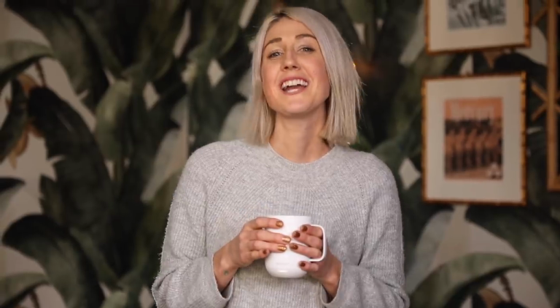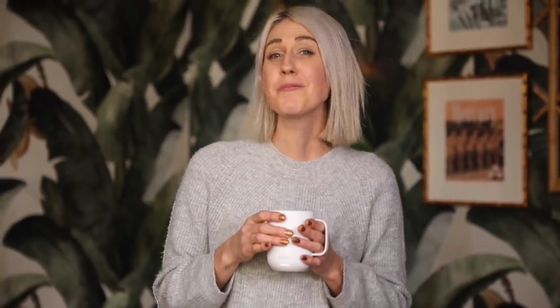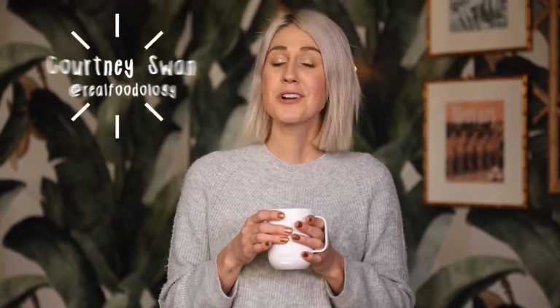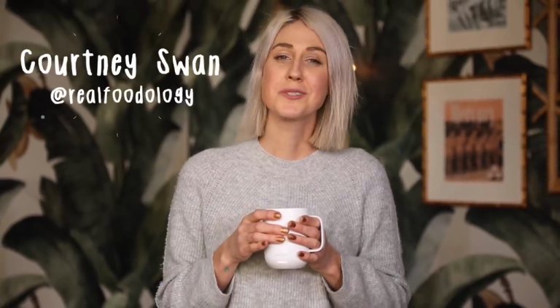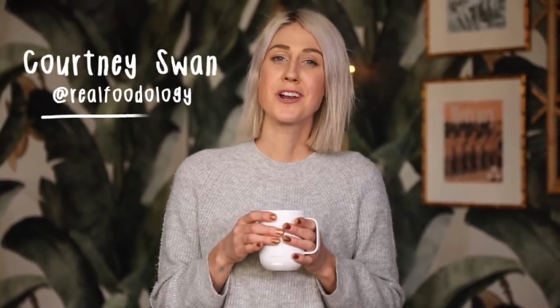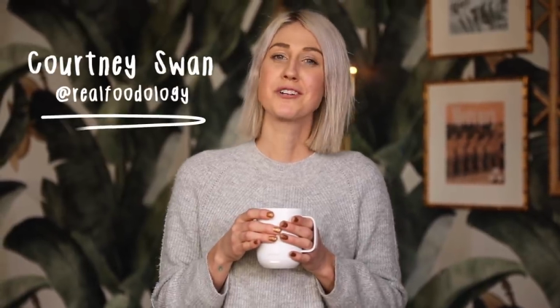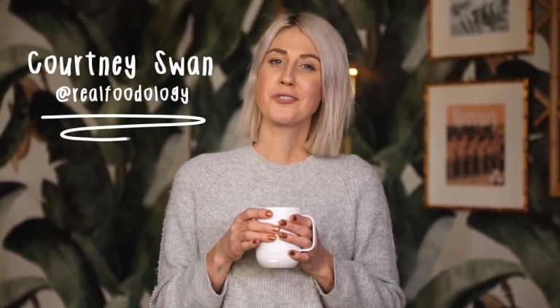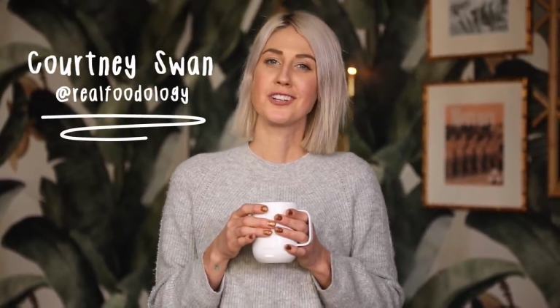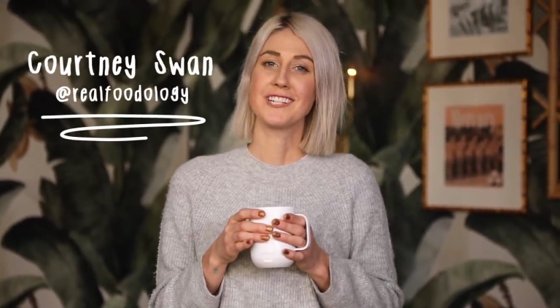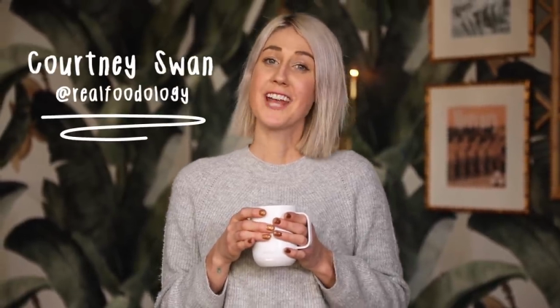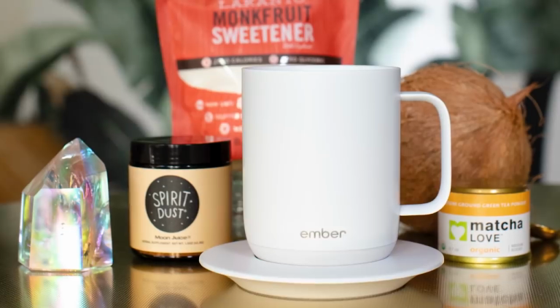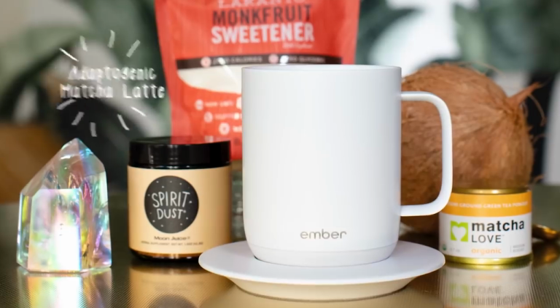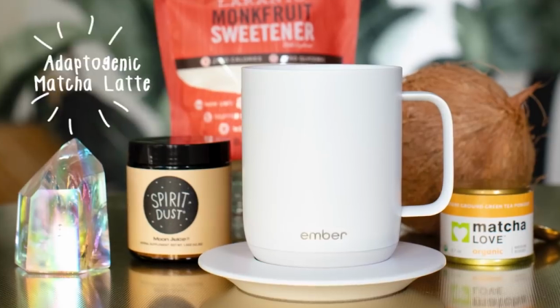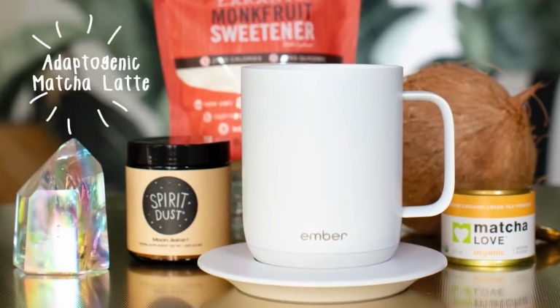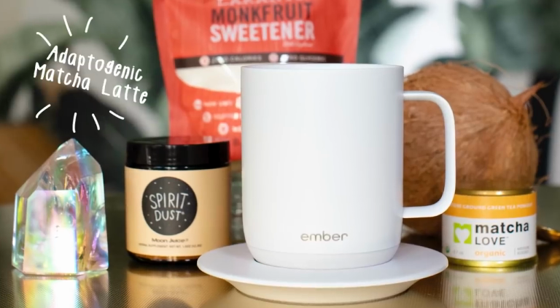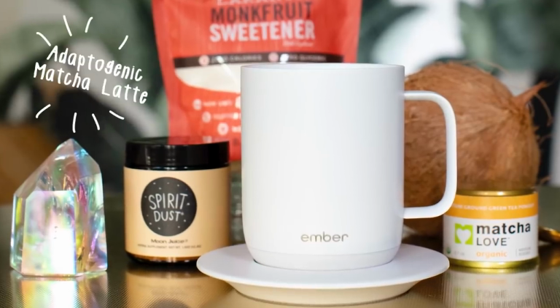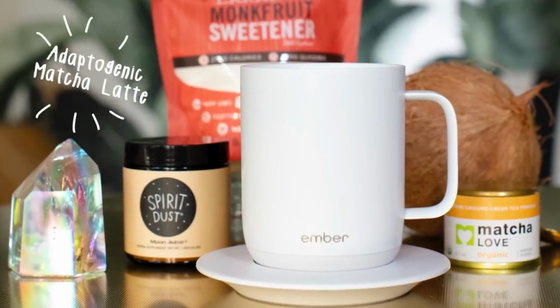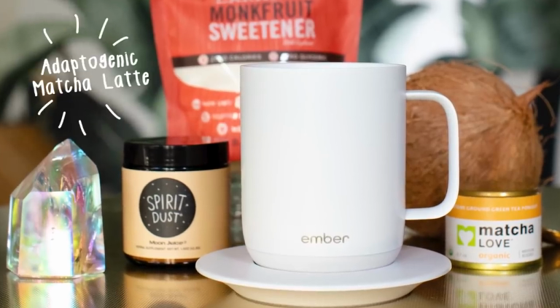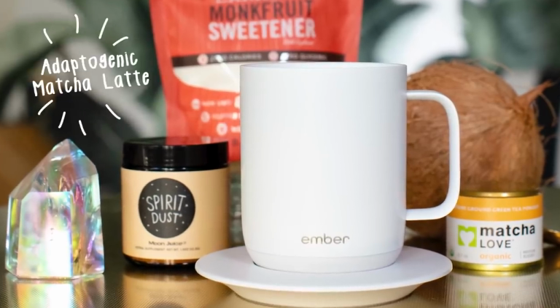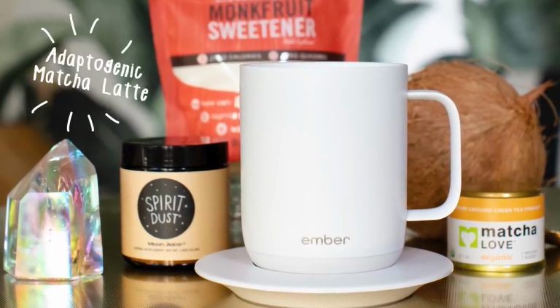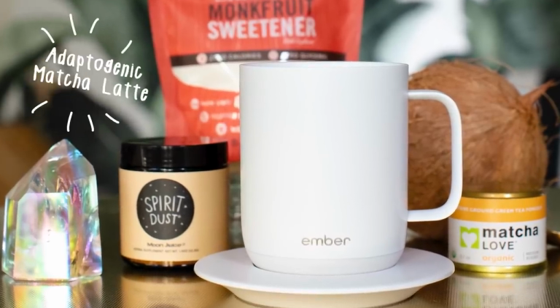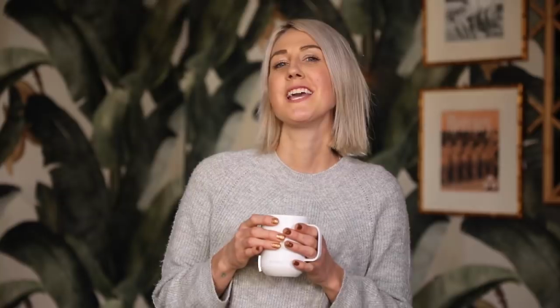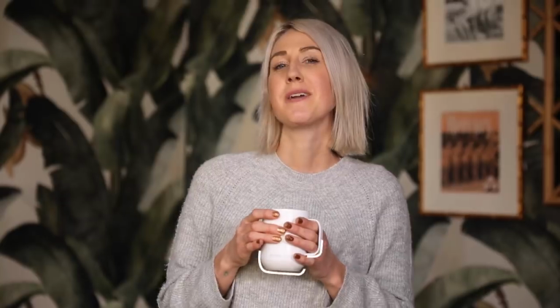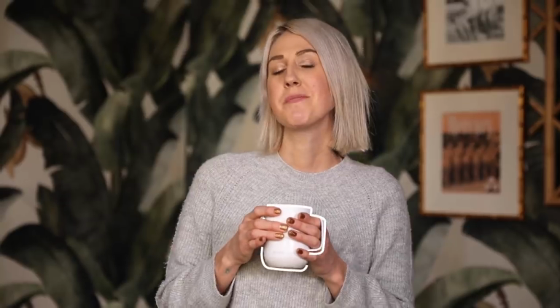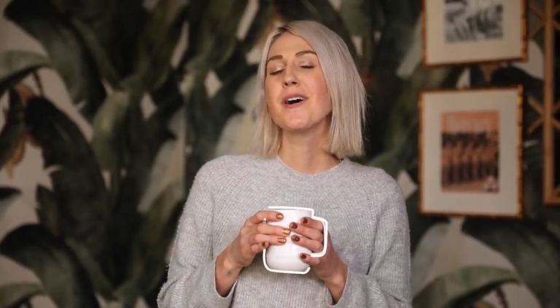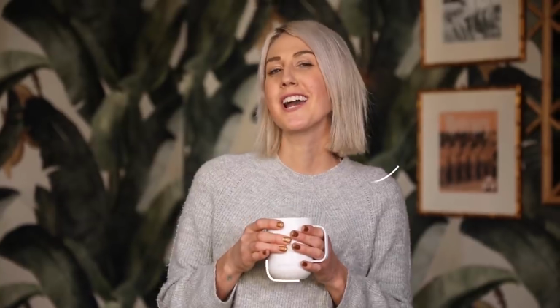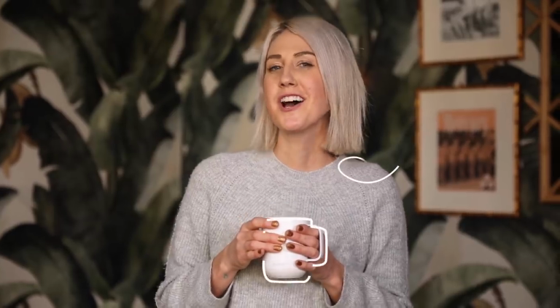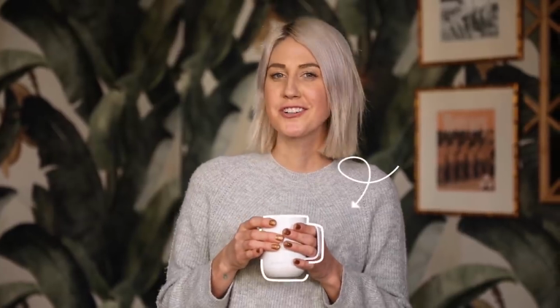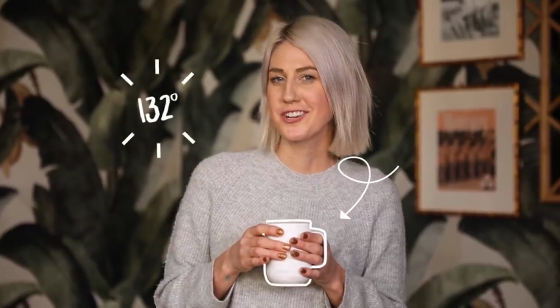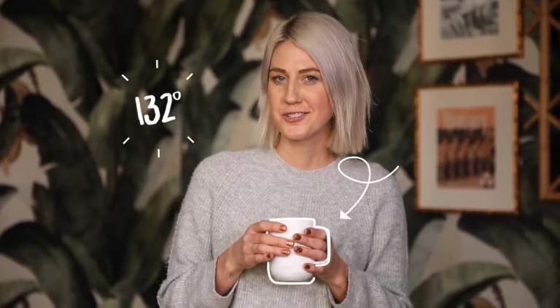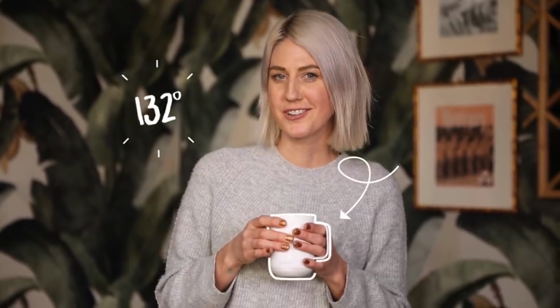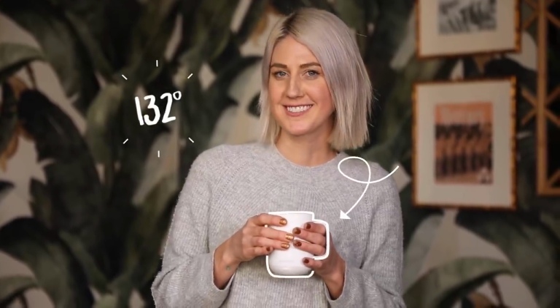Hi, I'm Courtney Swan of Real Foodology. Today we're going to make my adaptogenic matcha latte in my Ember mug at 132 degrees.